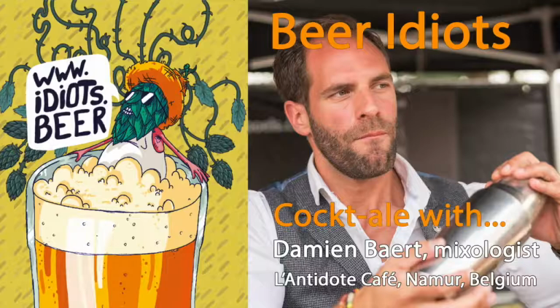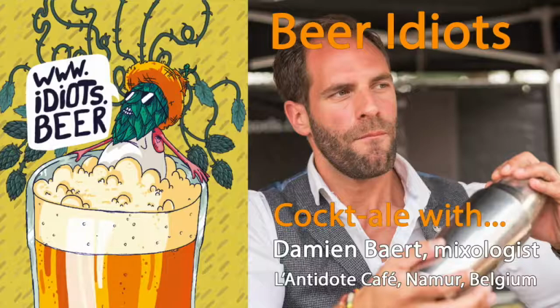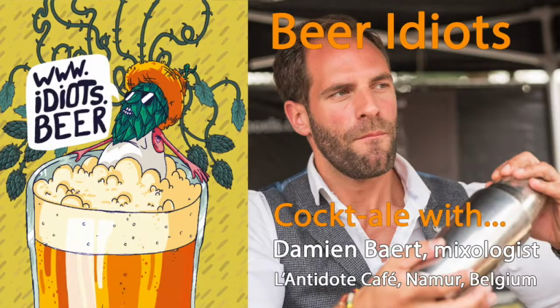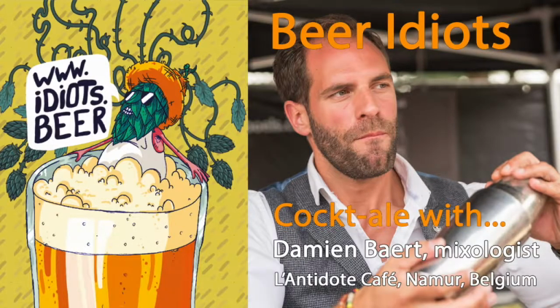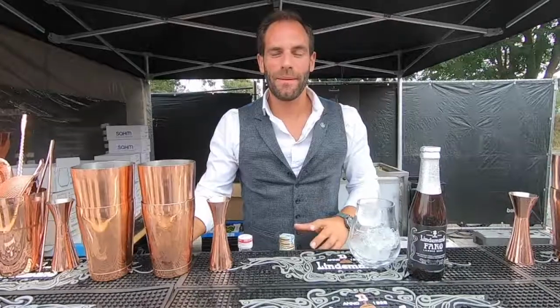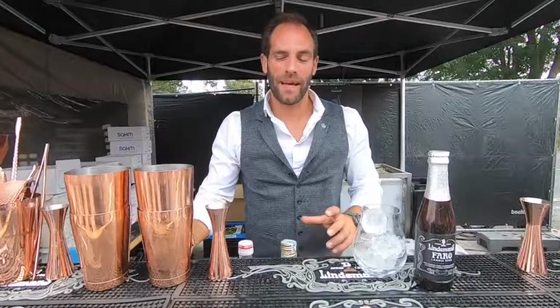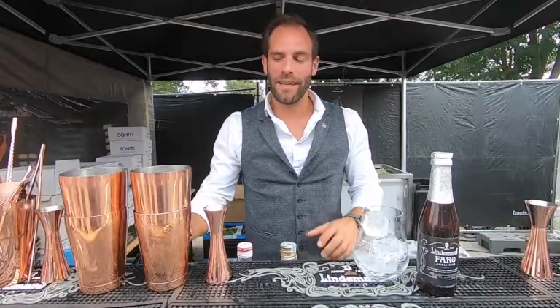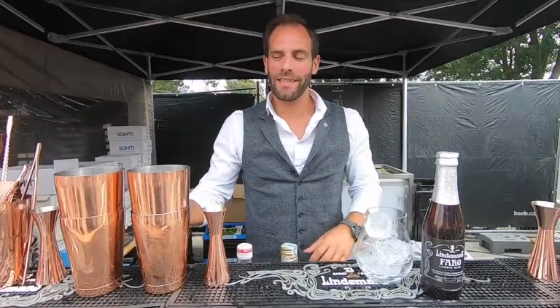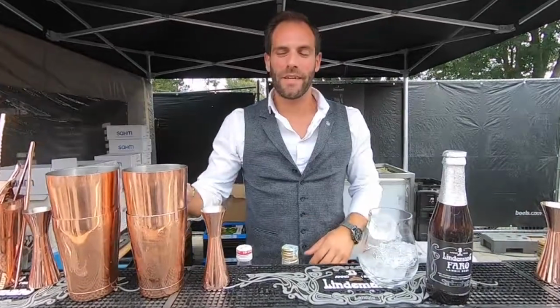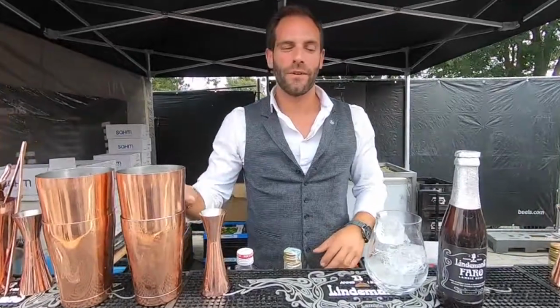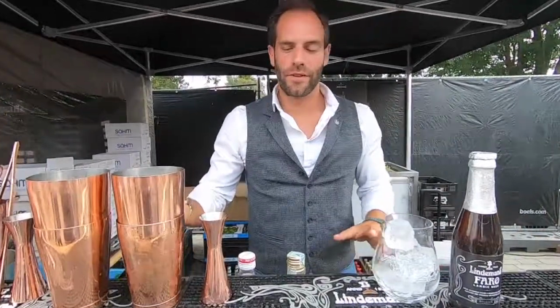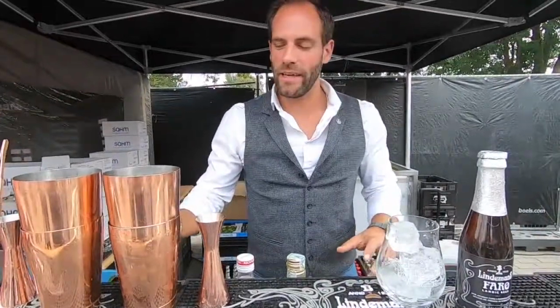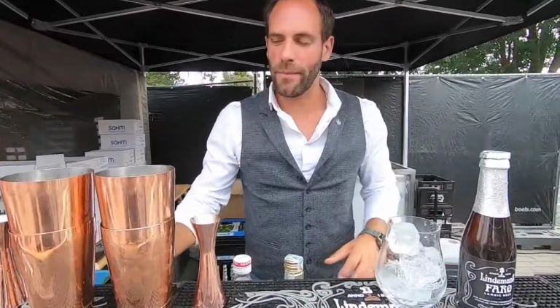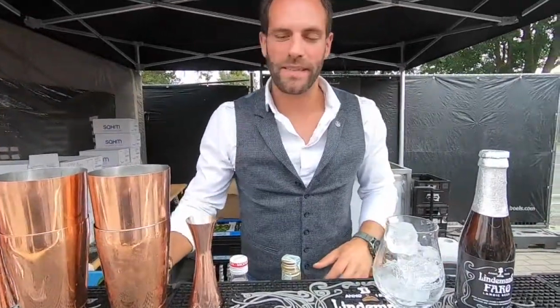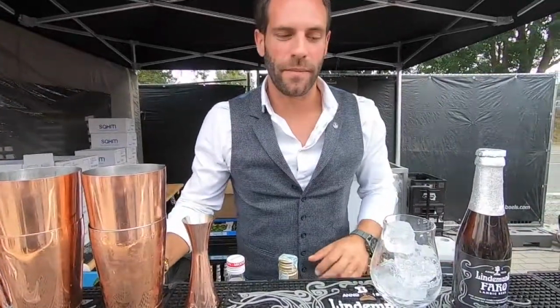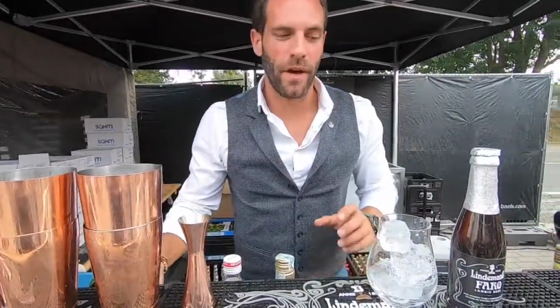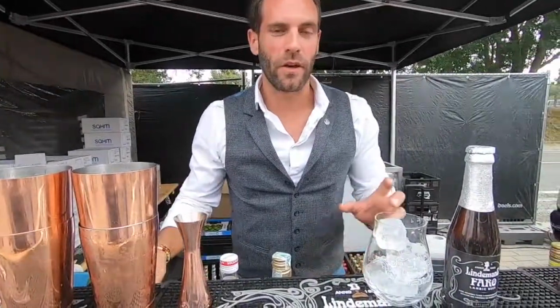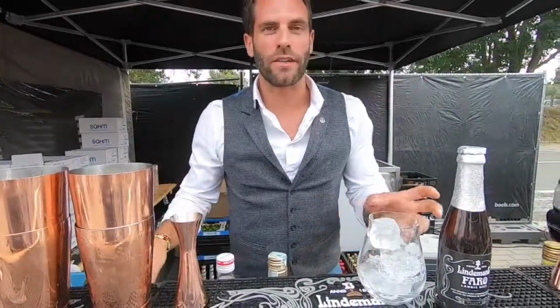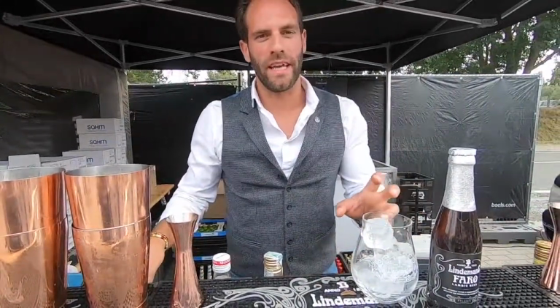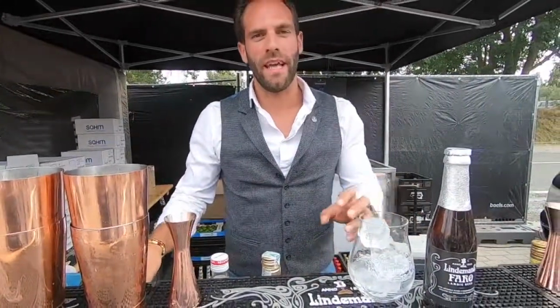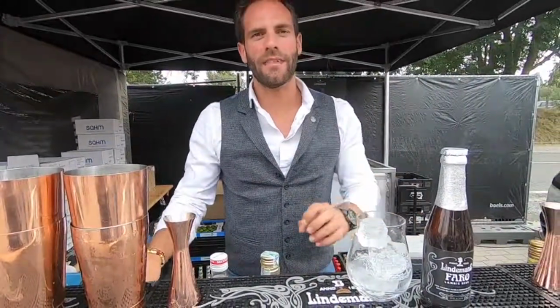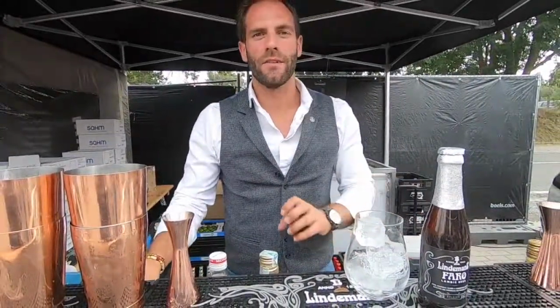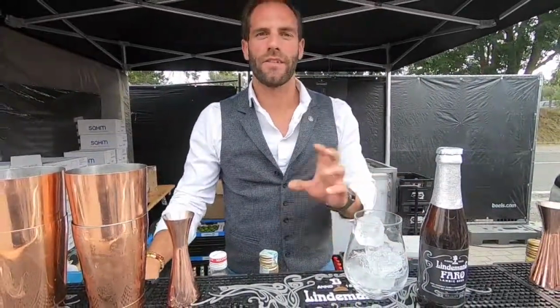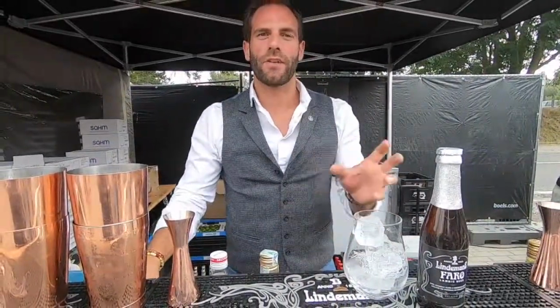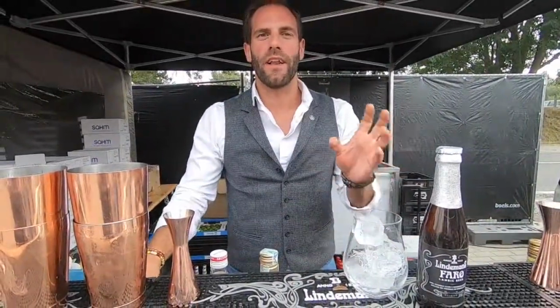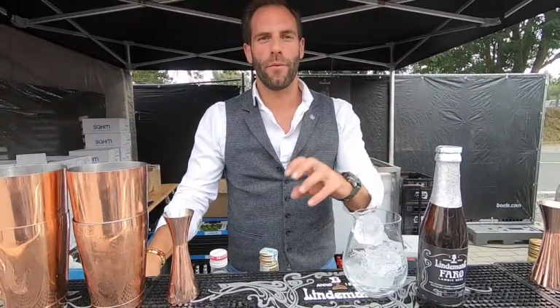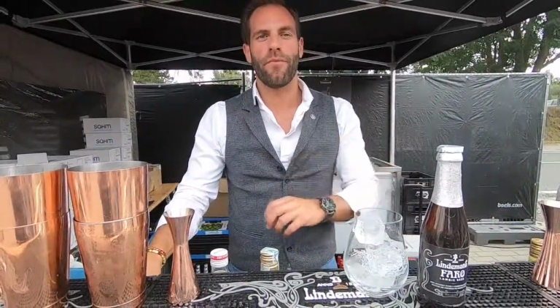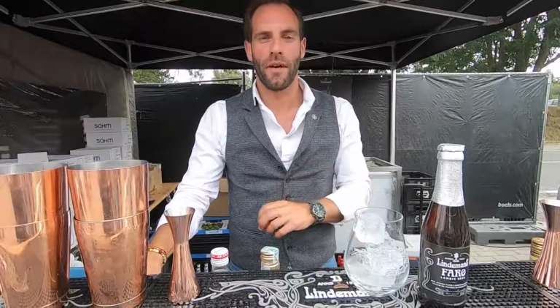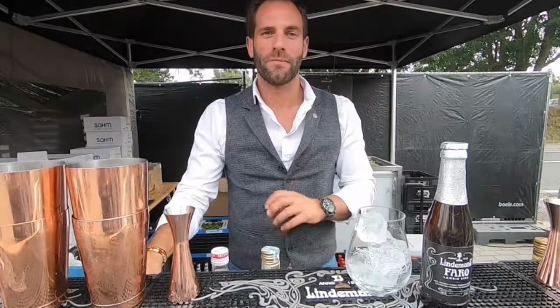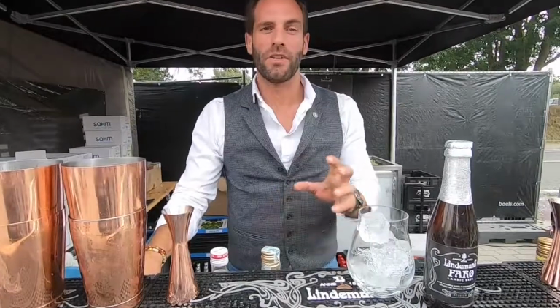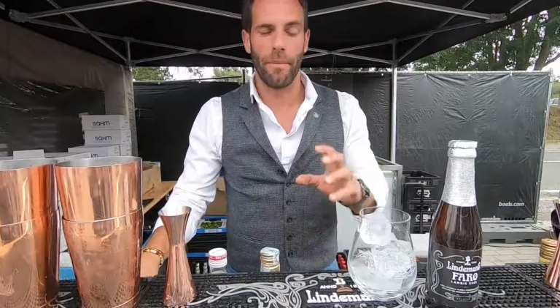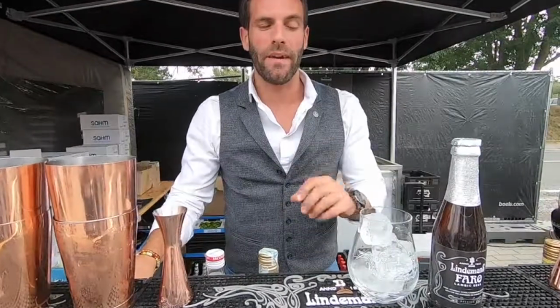My name is Damien. Today we make a cocktail ale — a cocktail with a special beer.